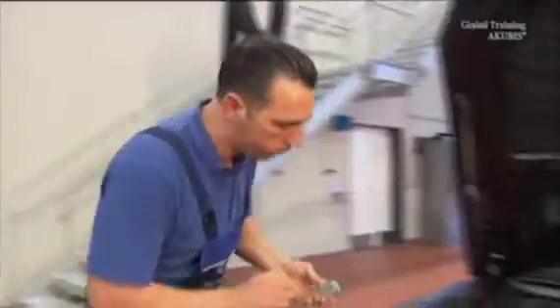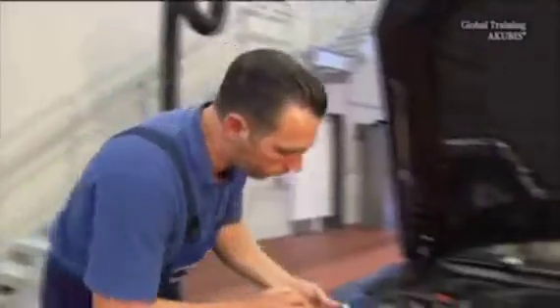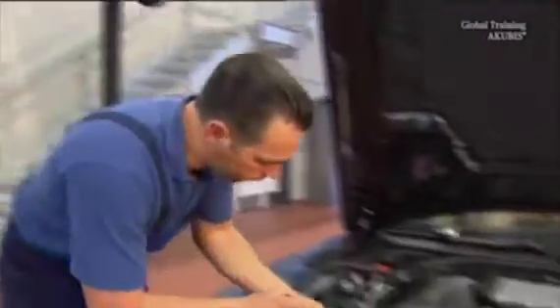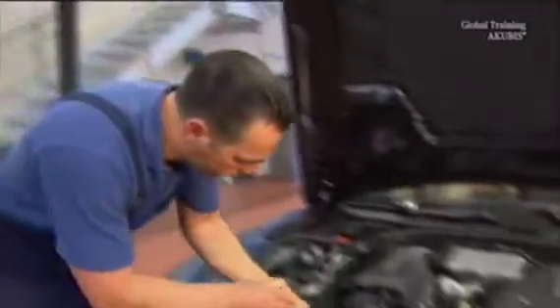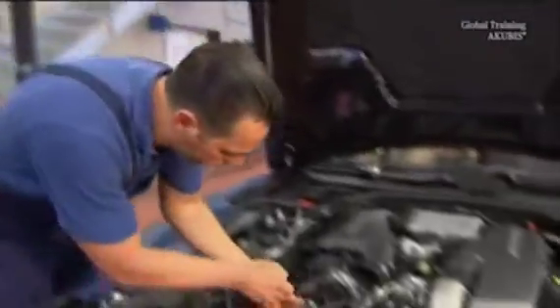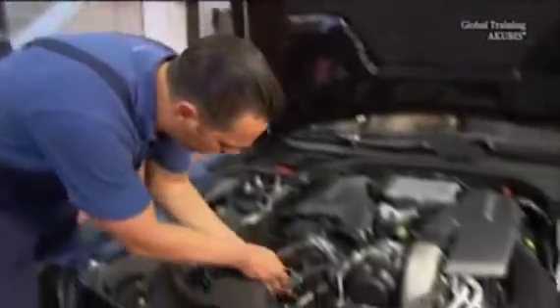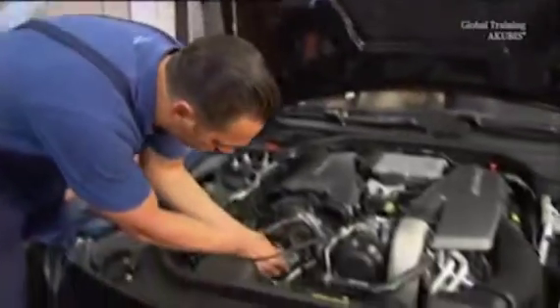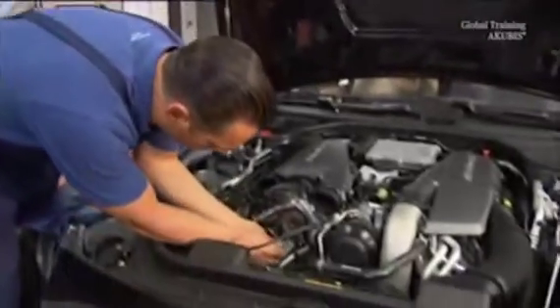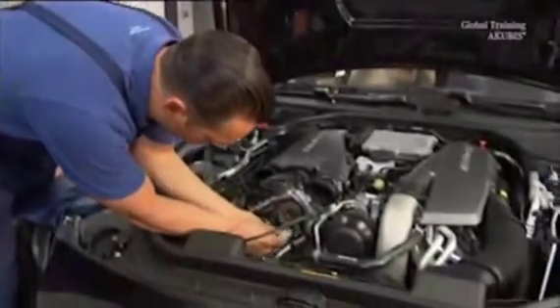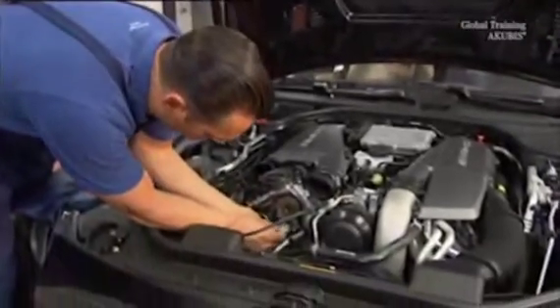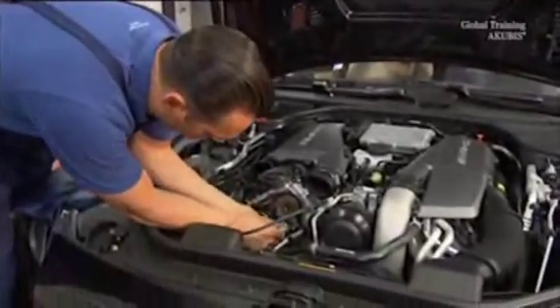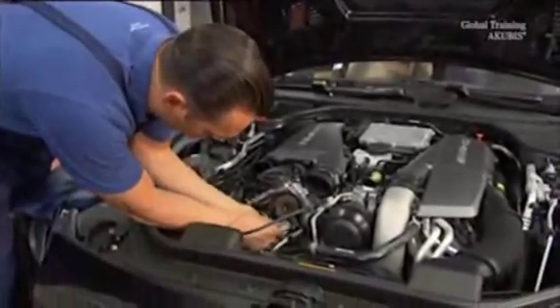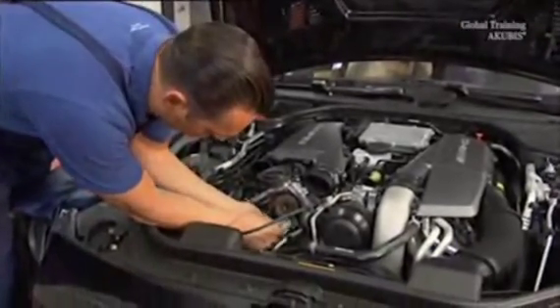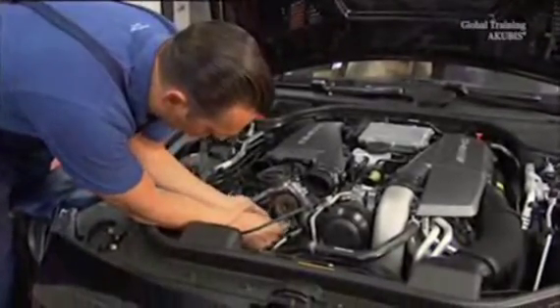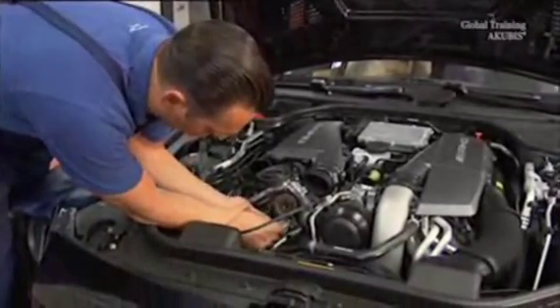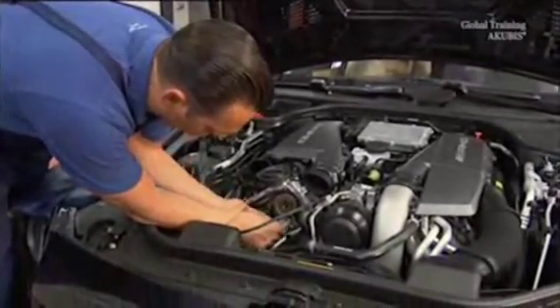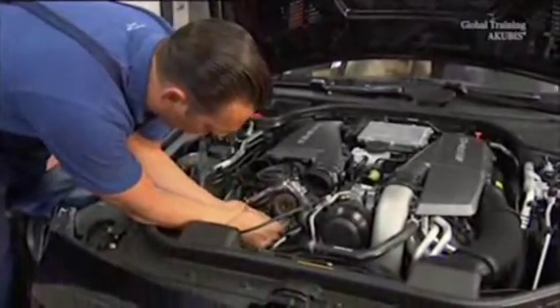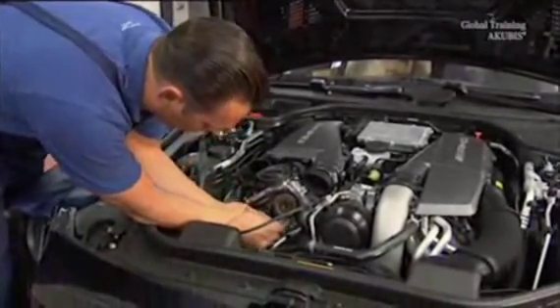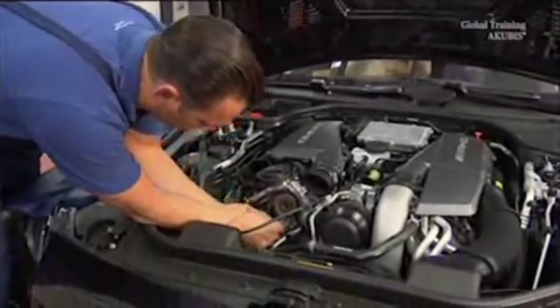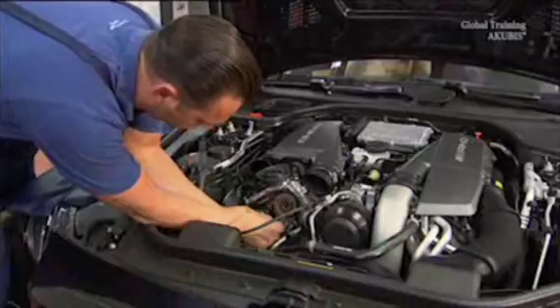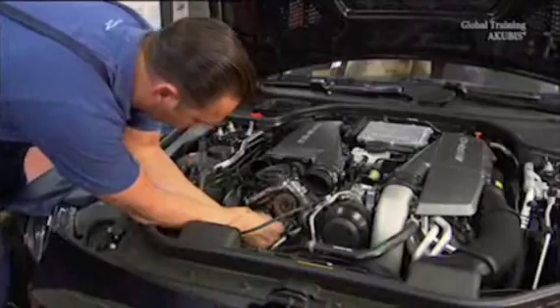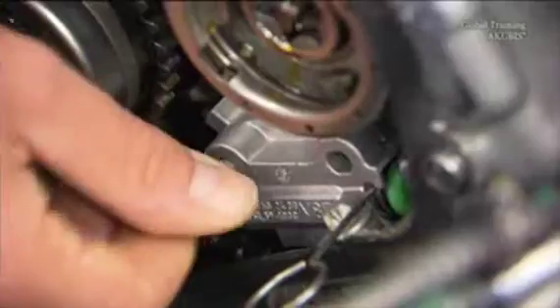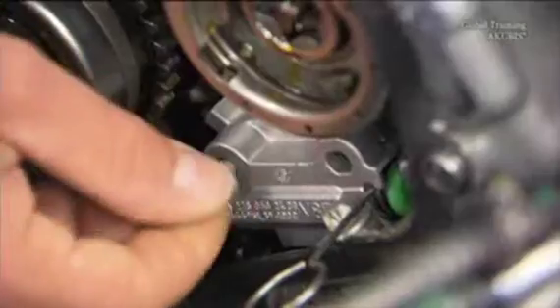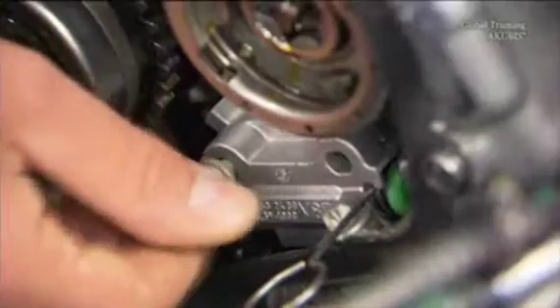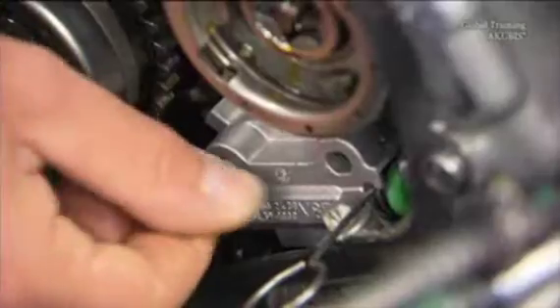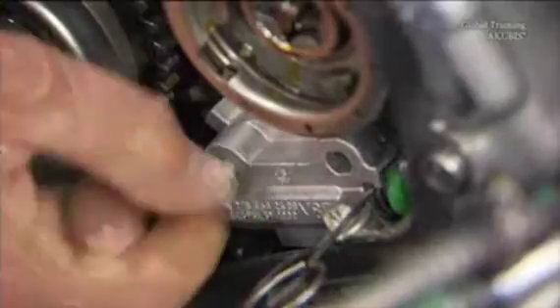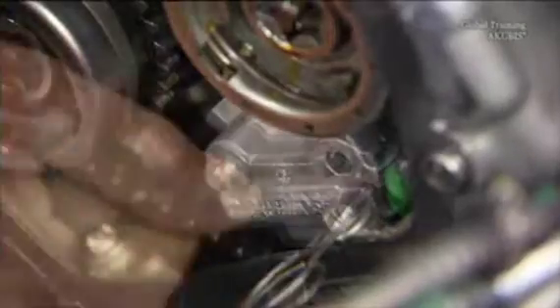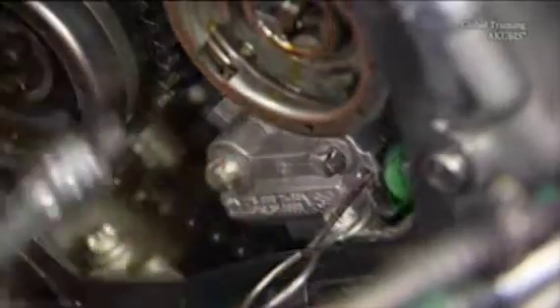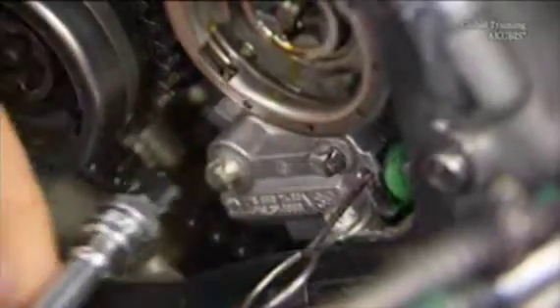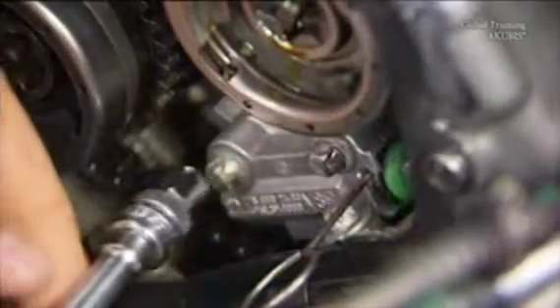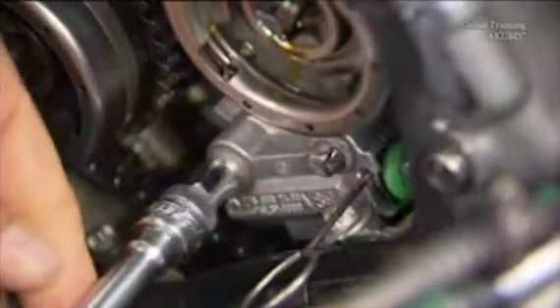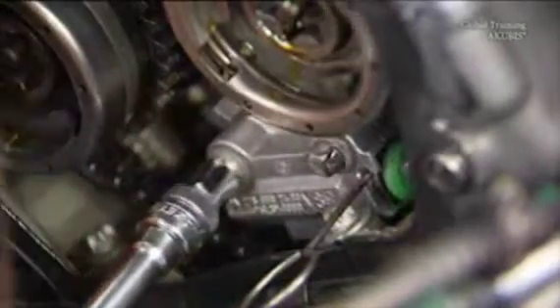Make sure that the check valve is flush with the cylinder head surface. If so, start with the reassembly. Keep in mind that with certain engine numbers, both chain tensioners must be replaced.